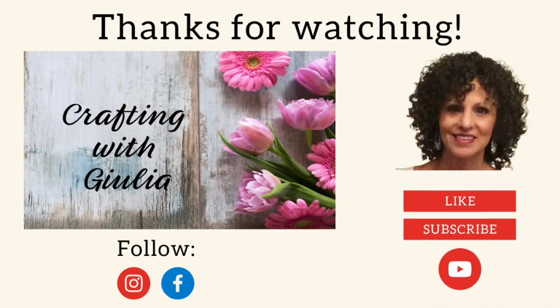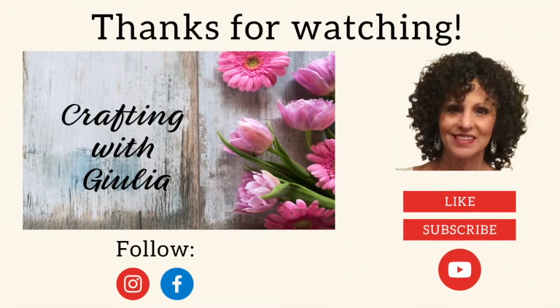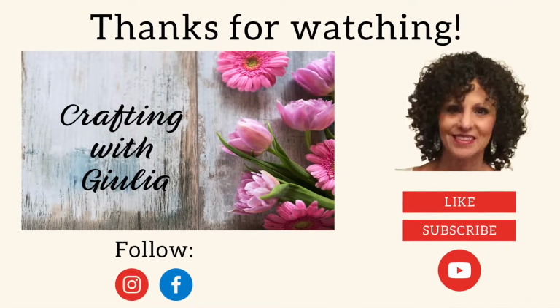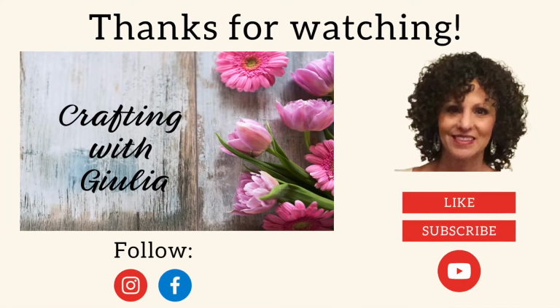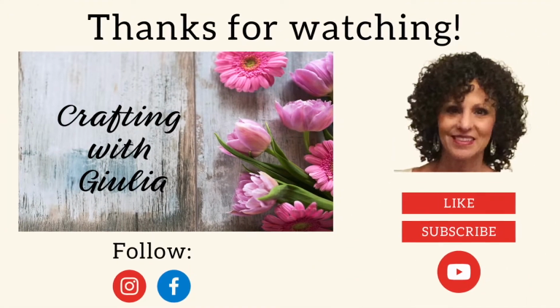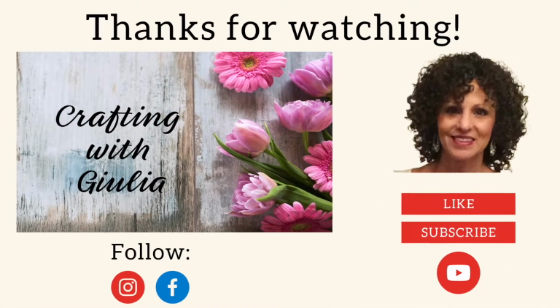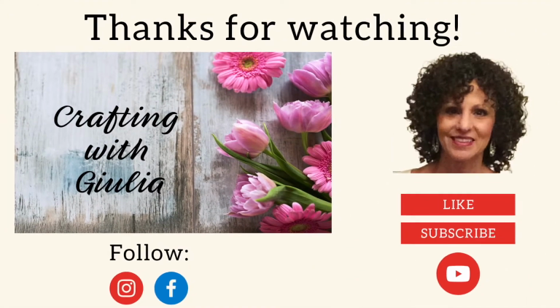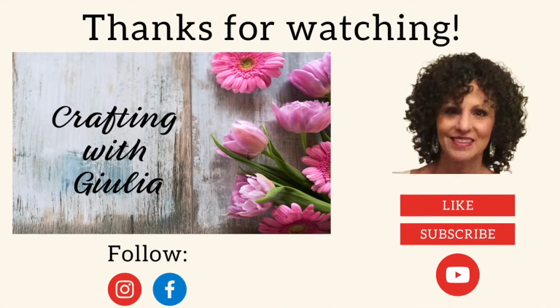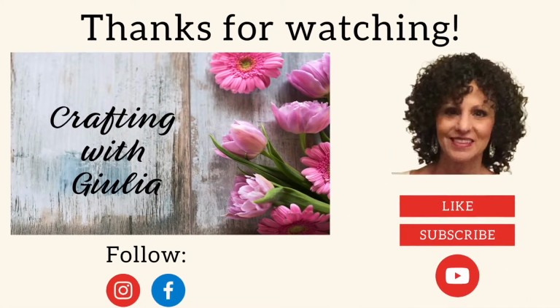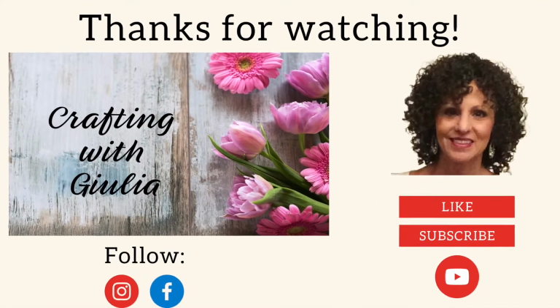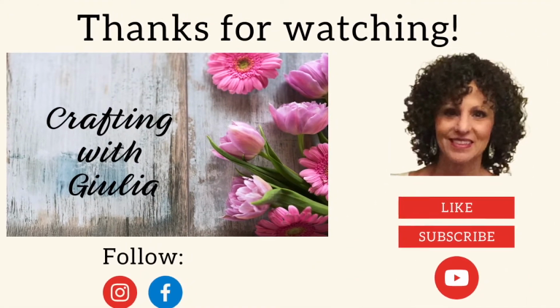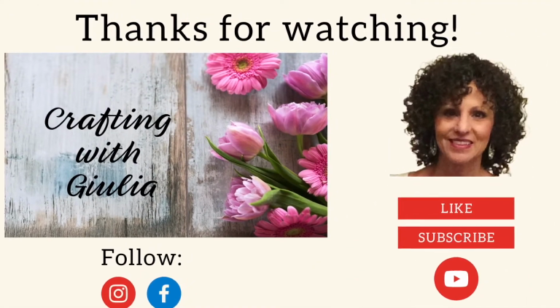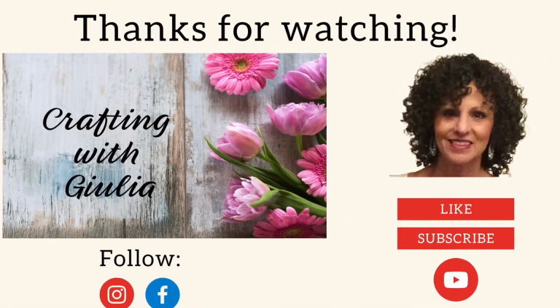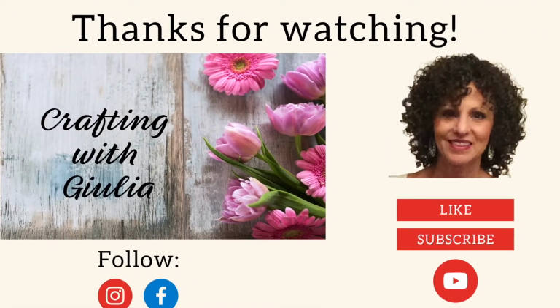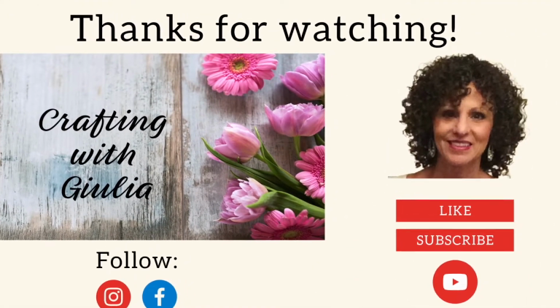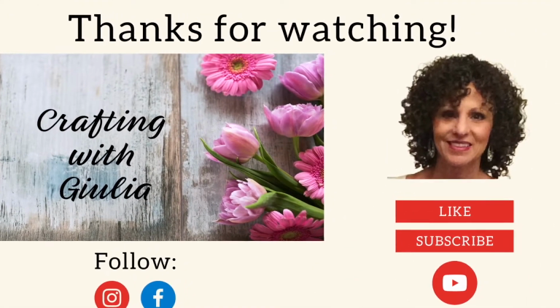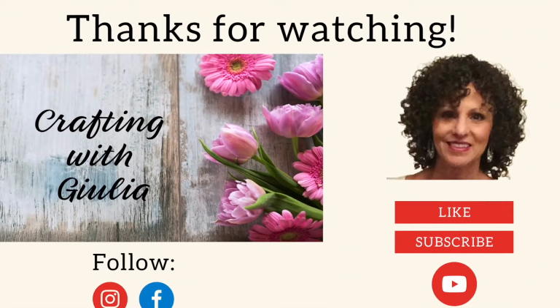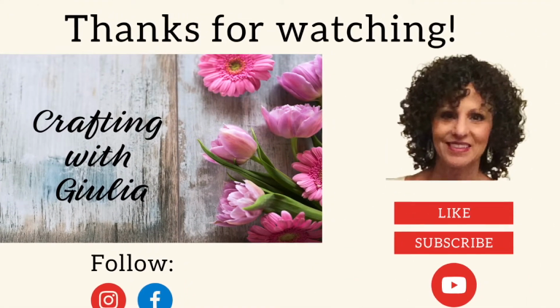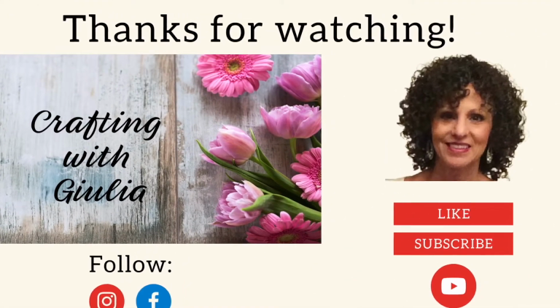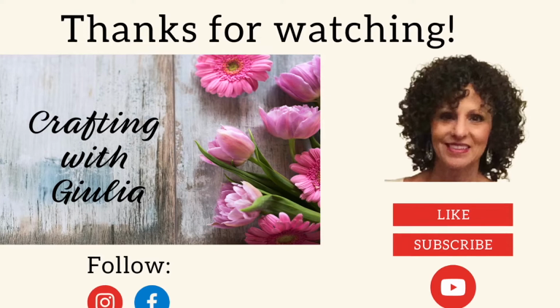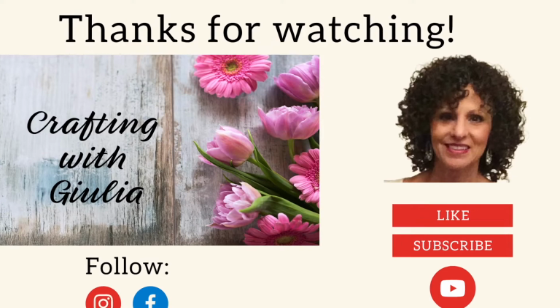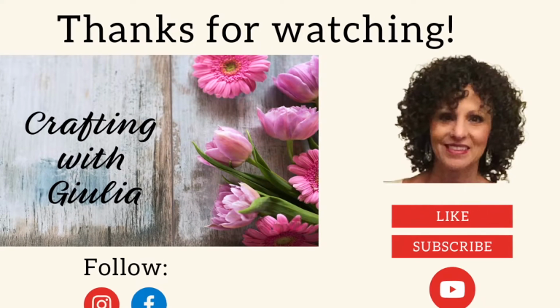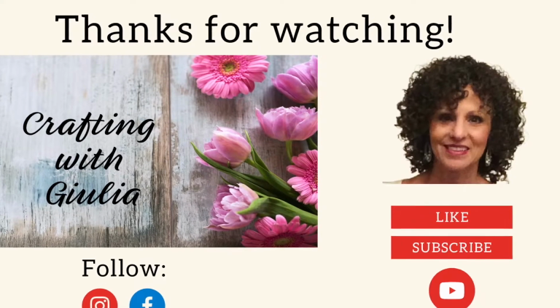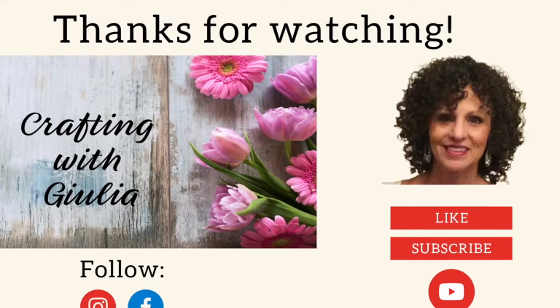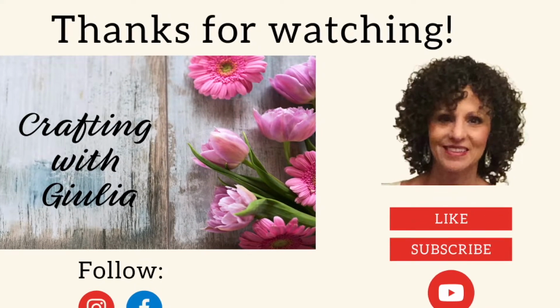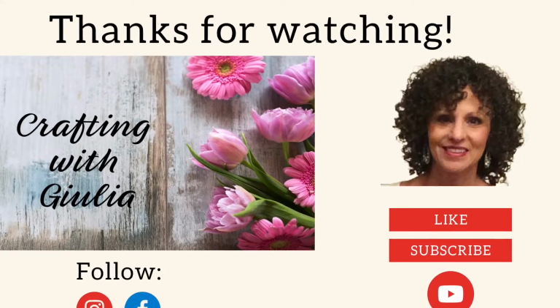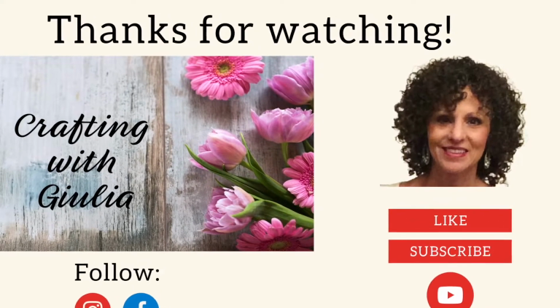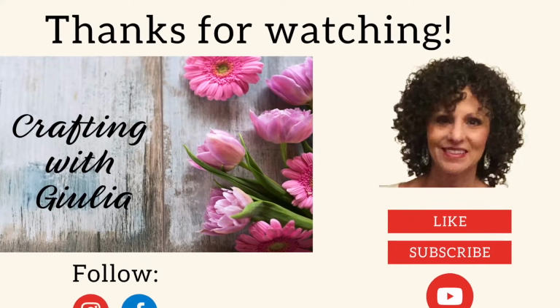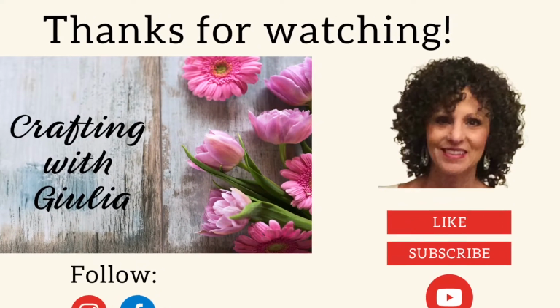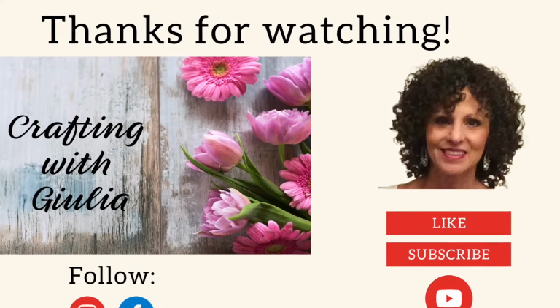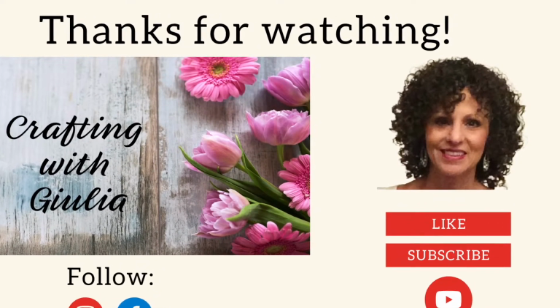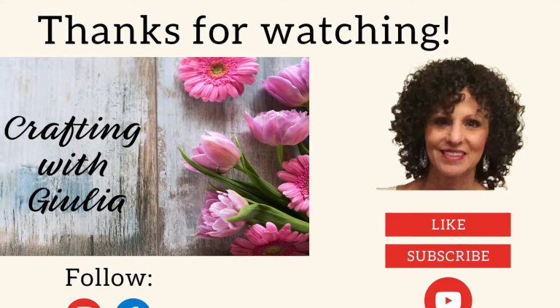Thank you for watching this video. I hope you enjoyed it and I hope to see you again real soon. Happy crafting!